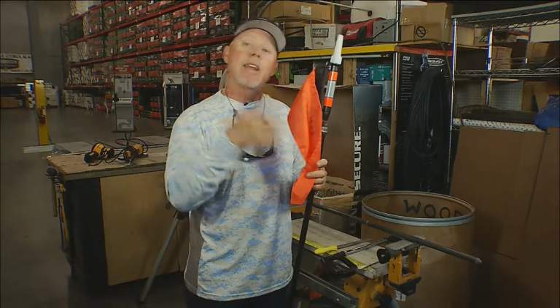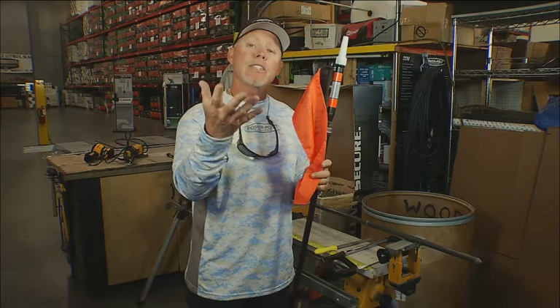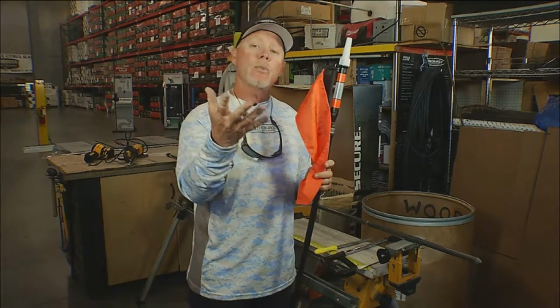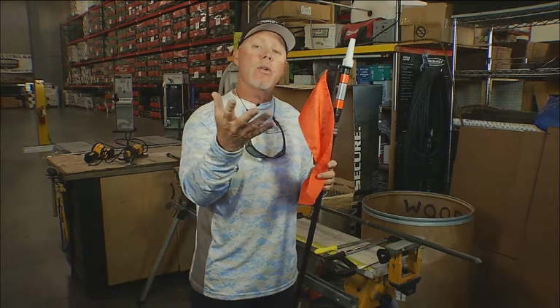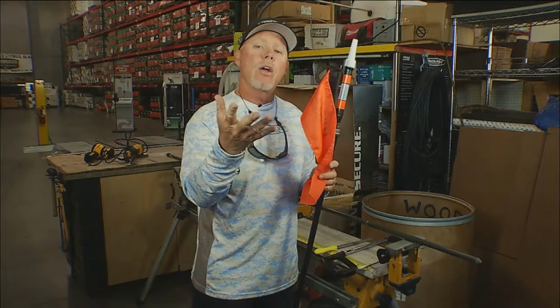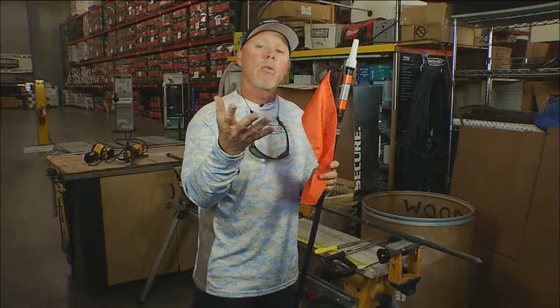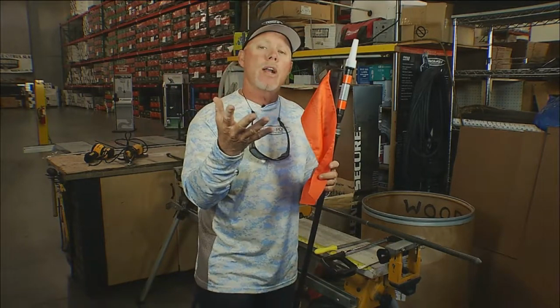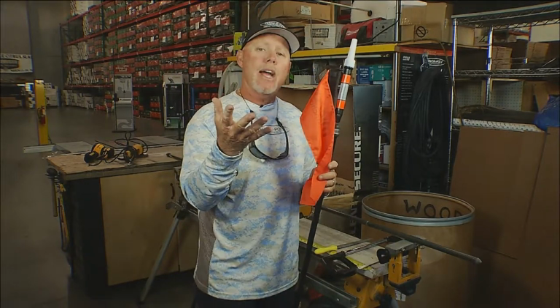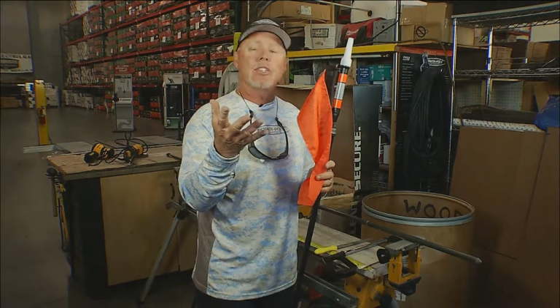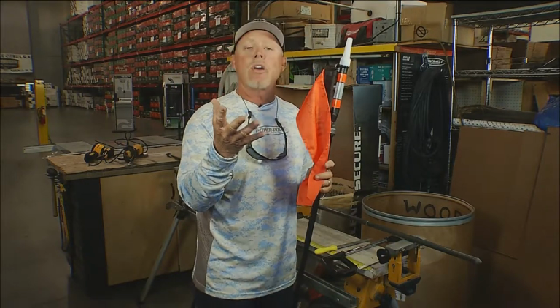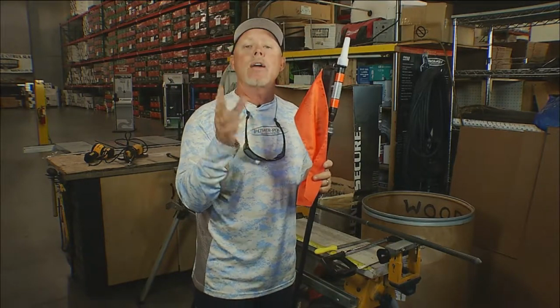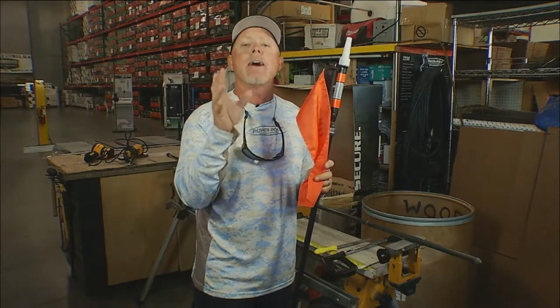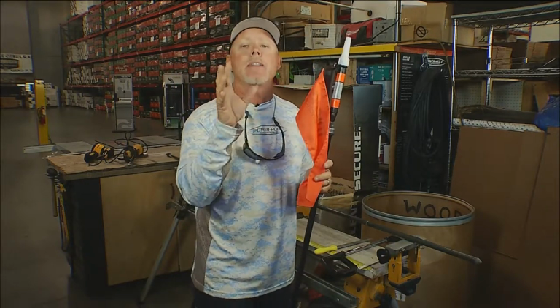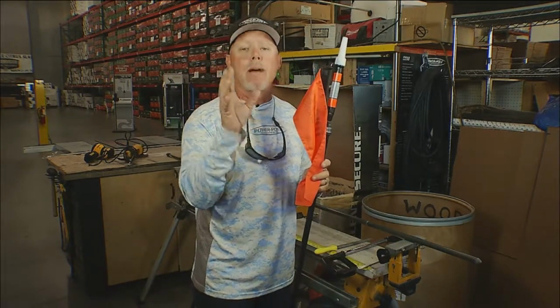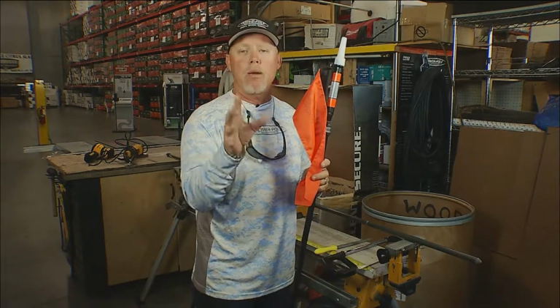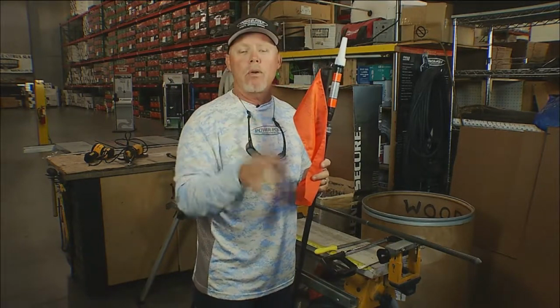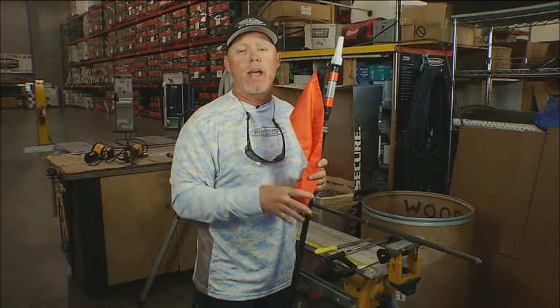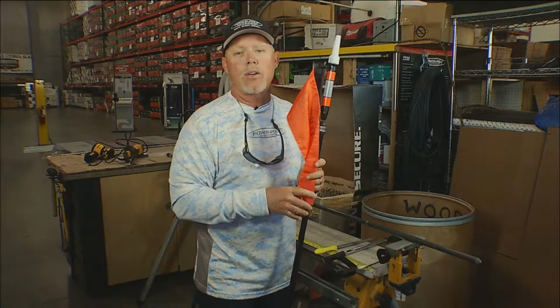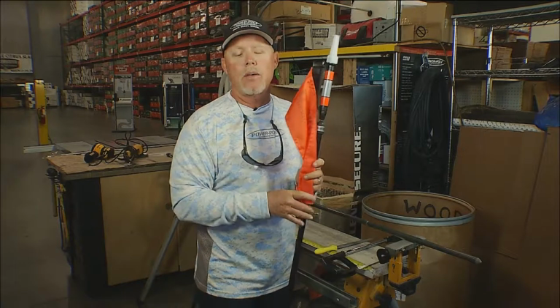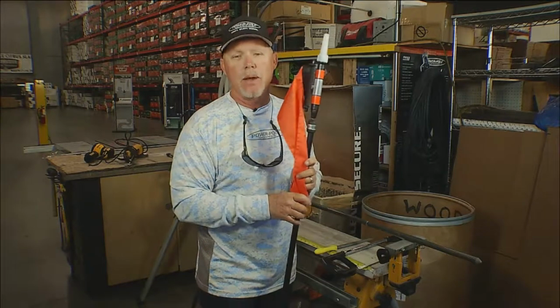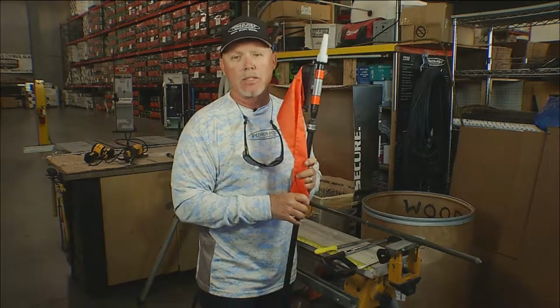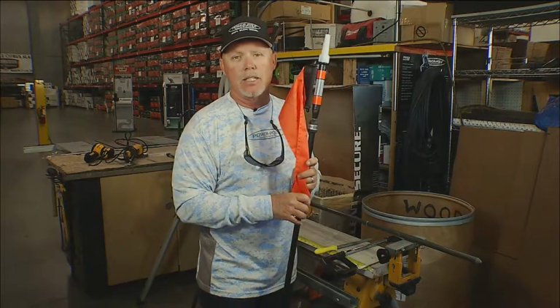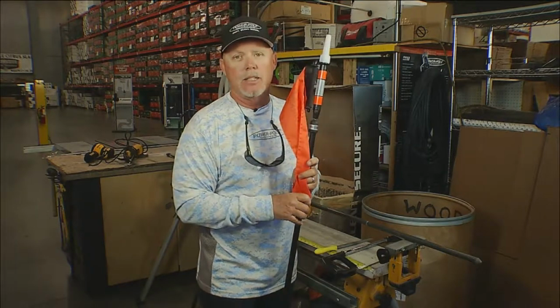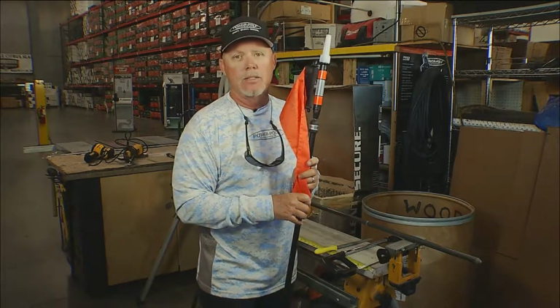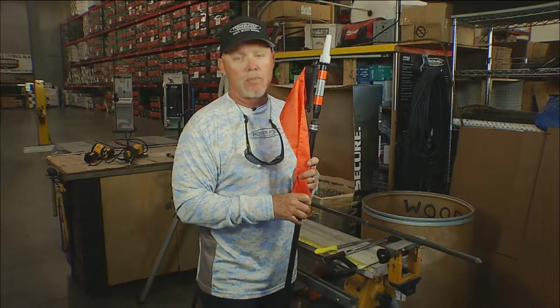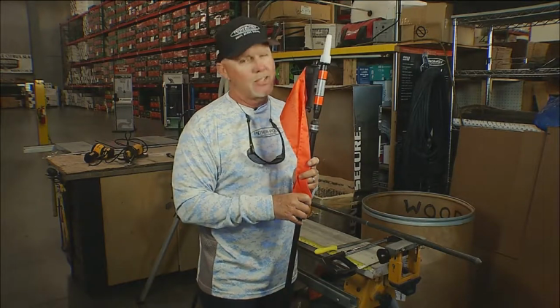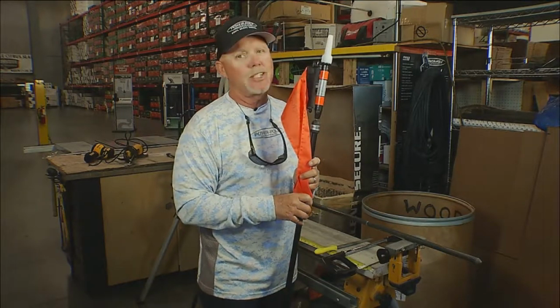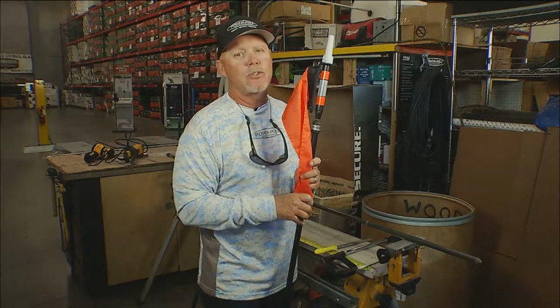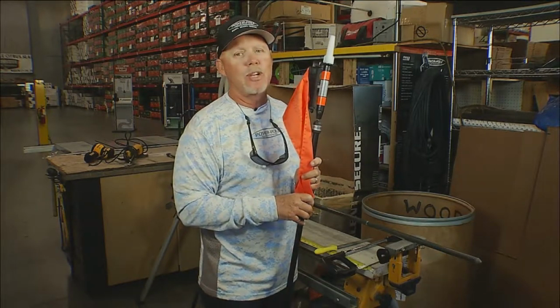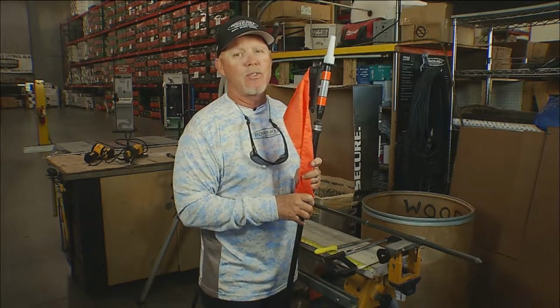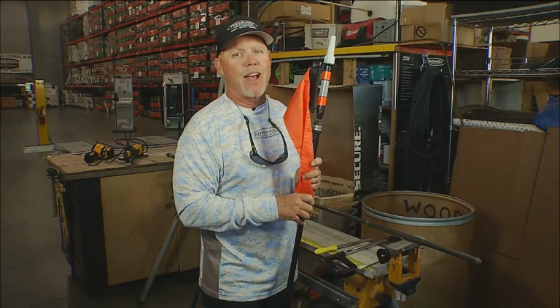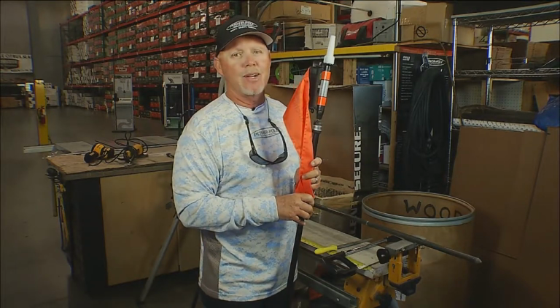Next week we're going to talk about the Power Pole Anchor Comparison, so make sure you tune in for that one.